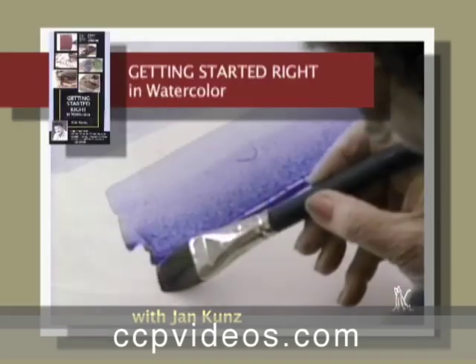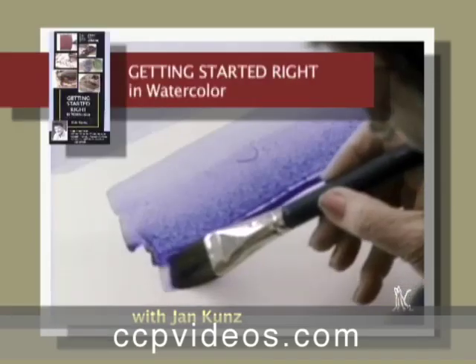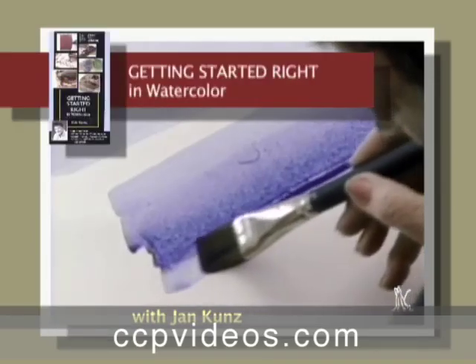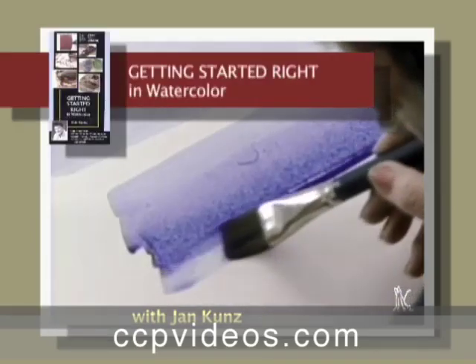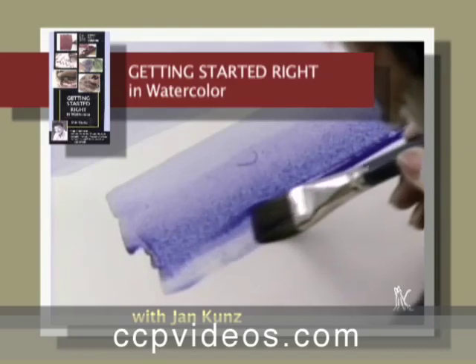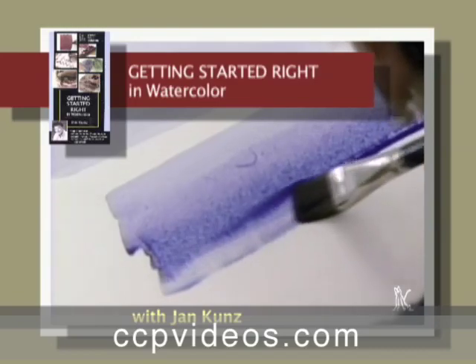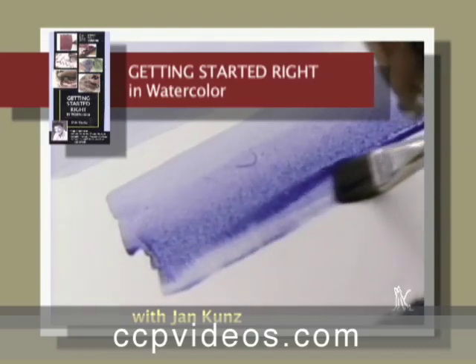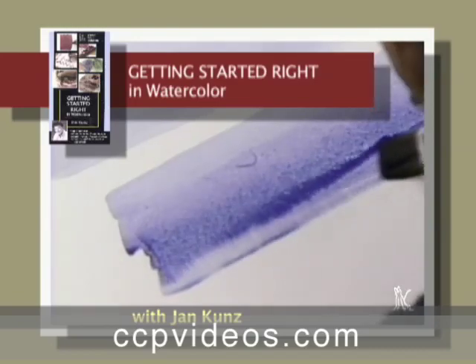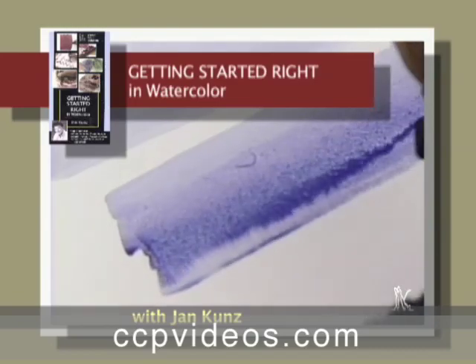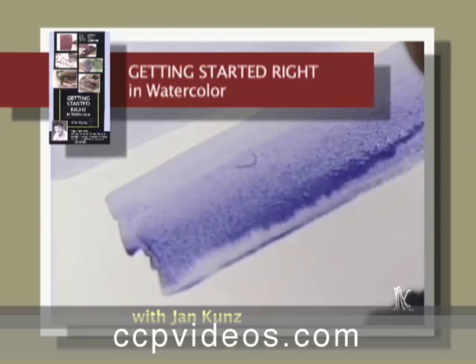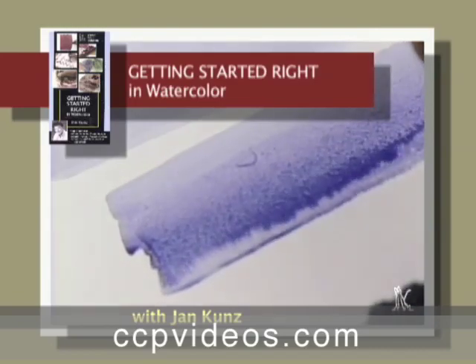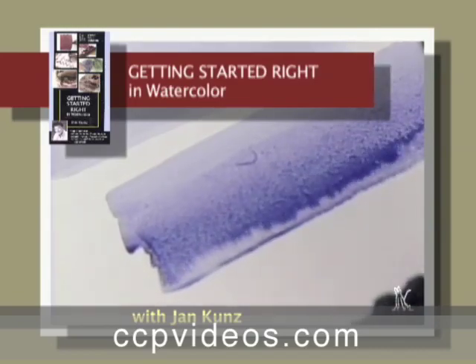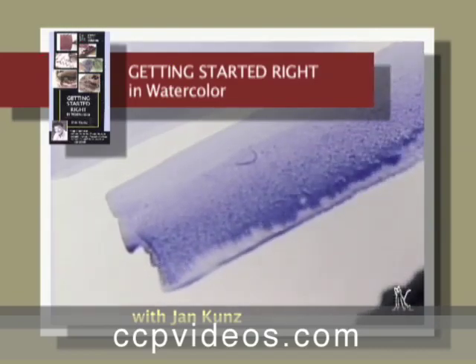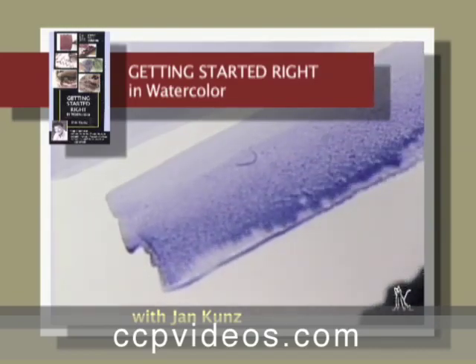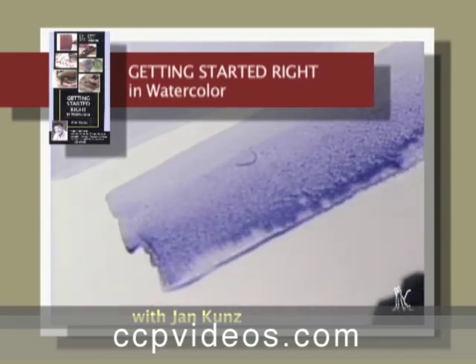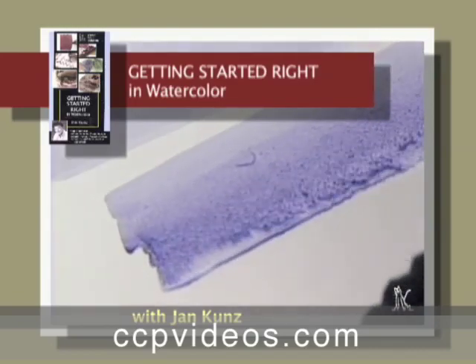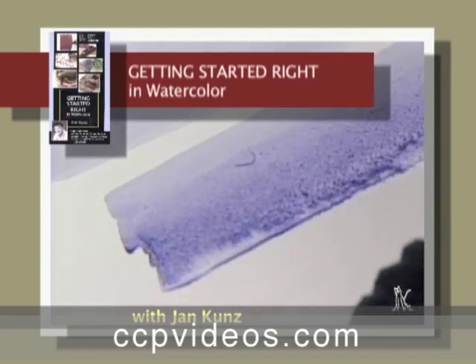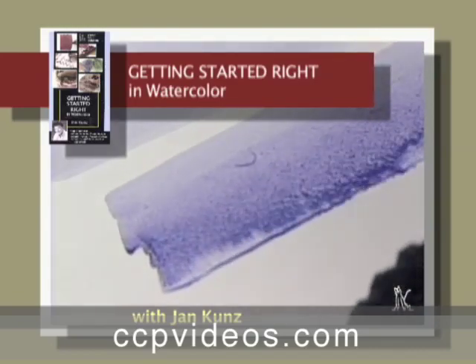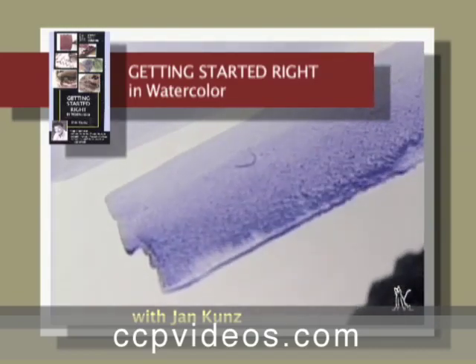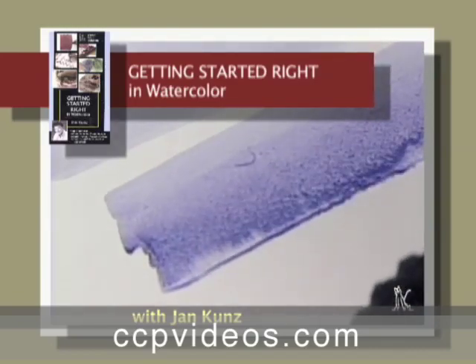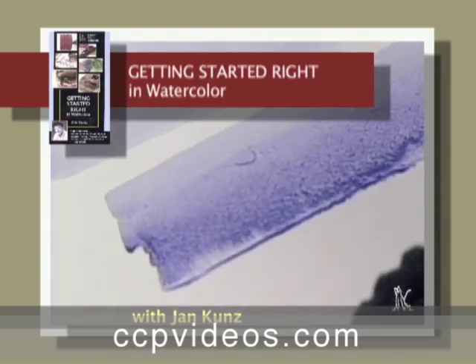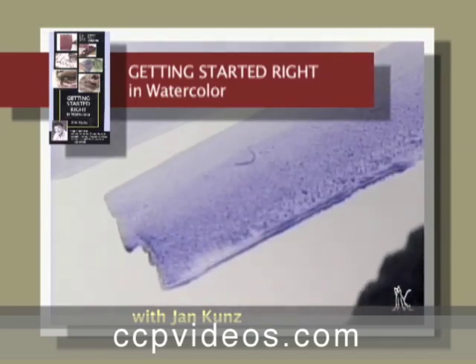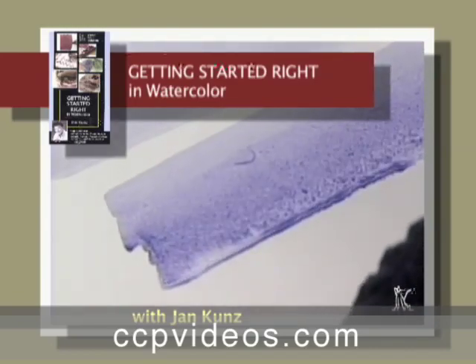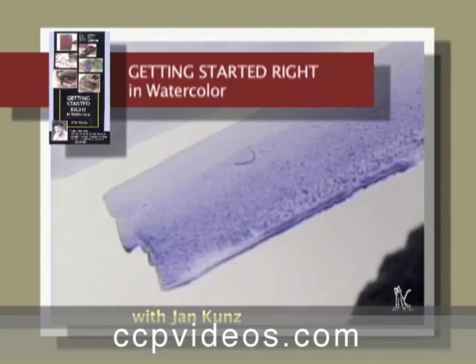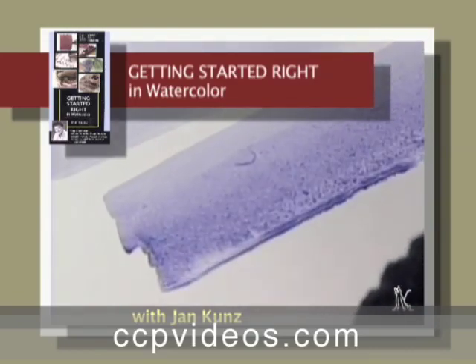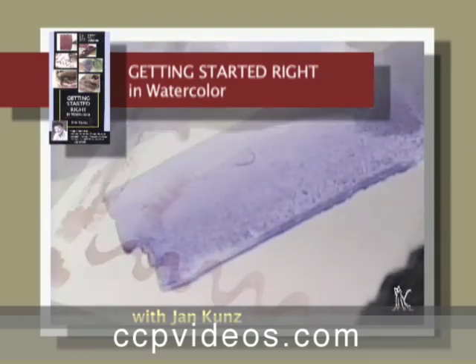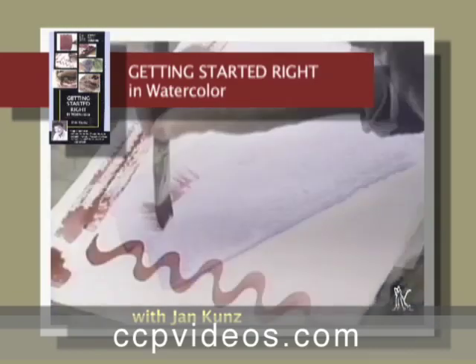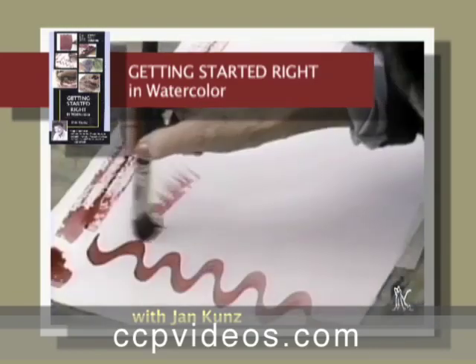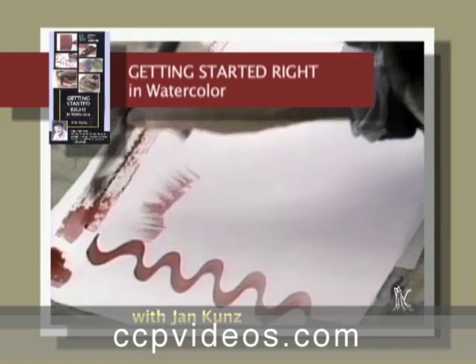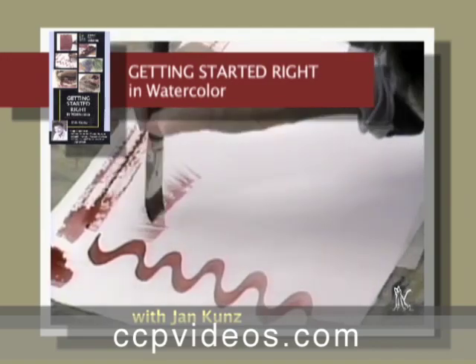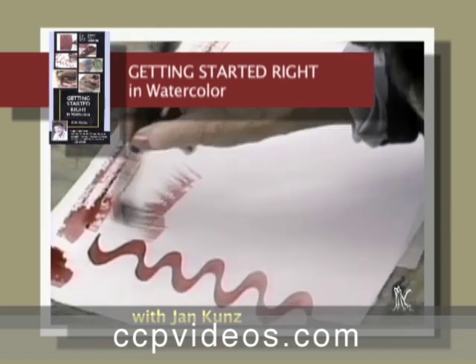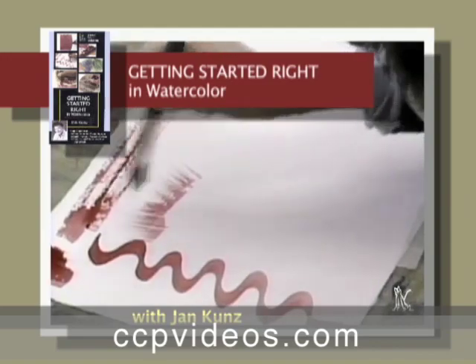She then demonstrates the basic washes — flat and graded — and brush strokes.